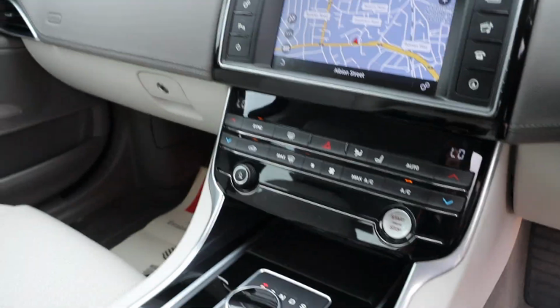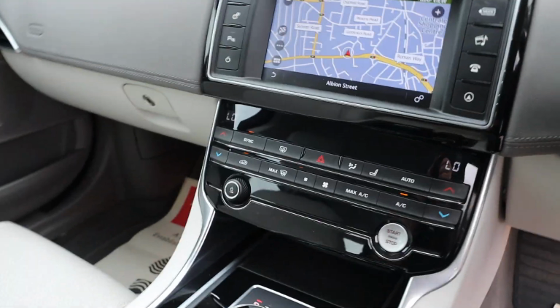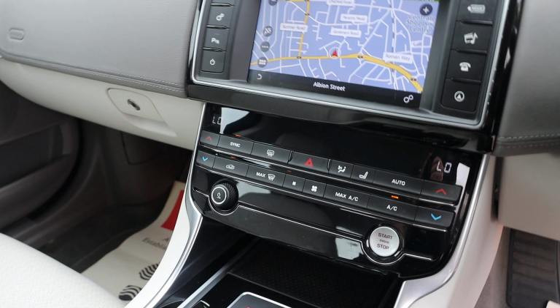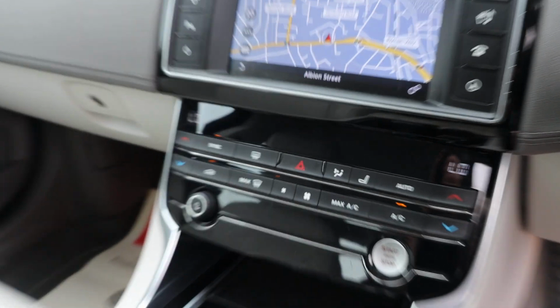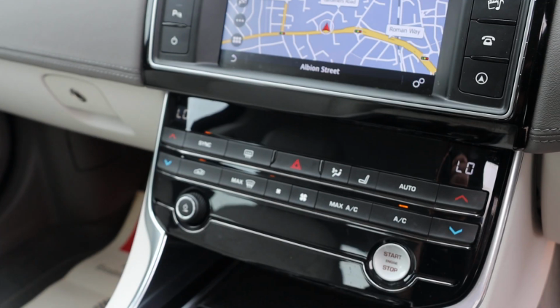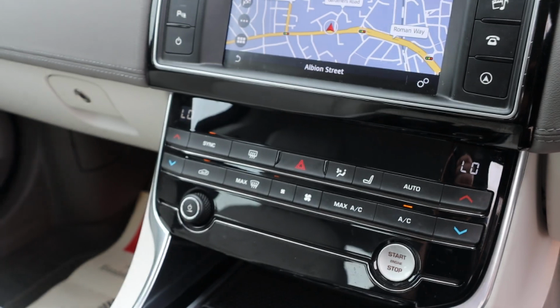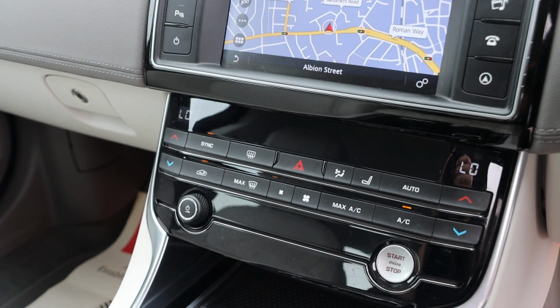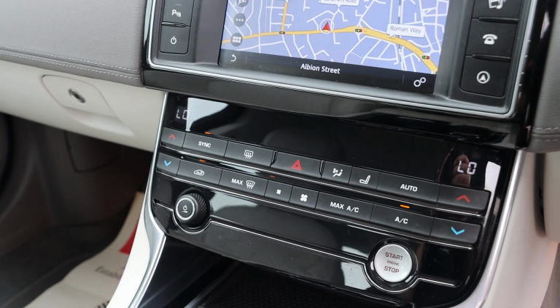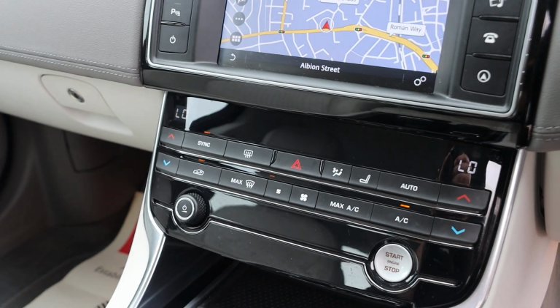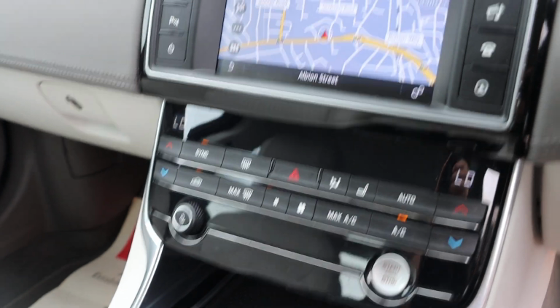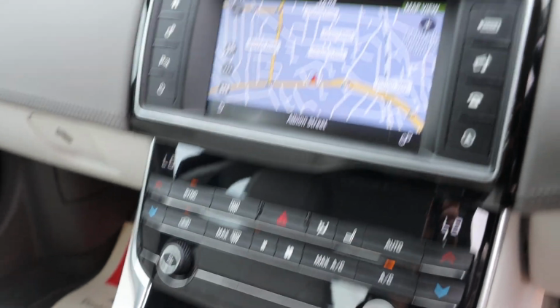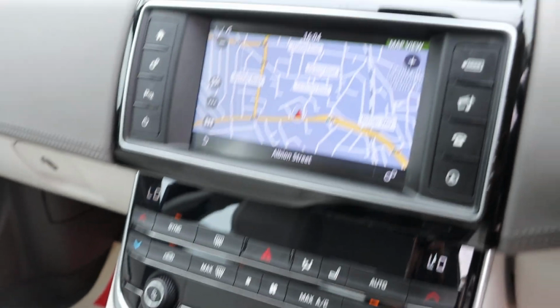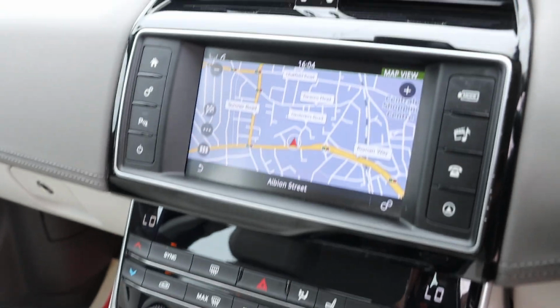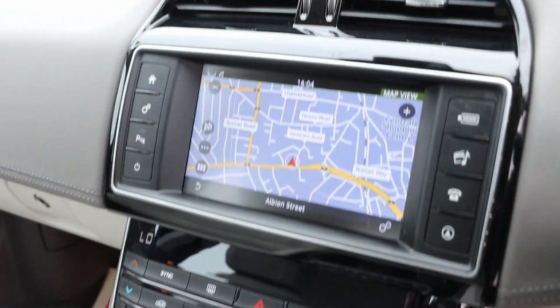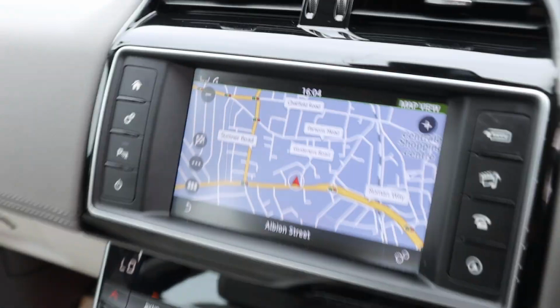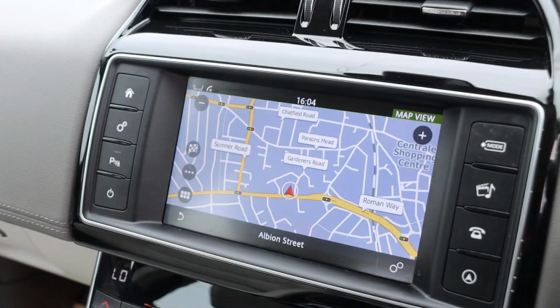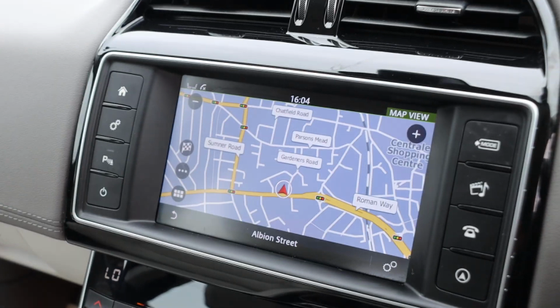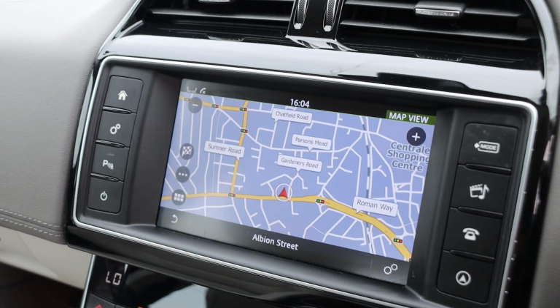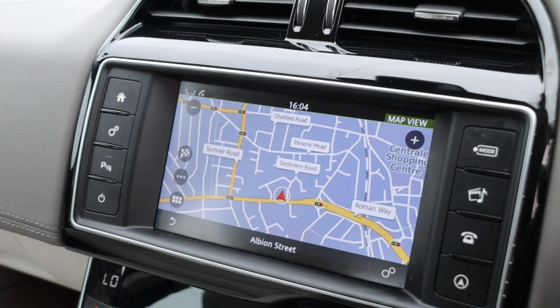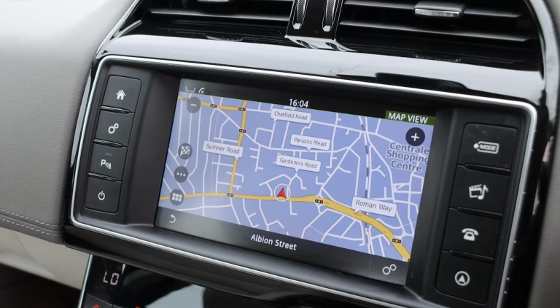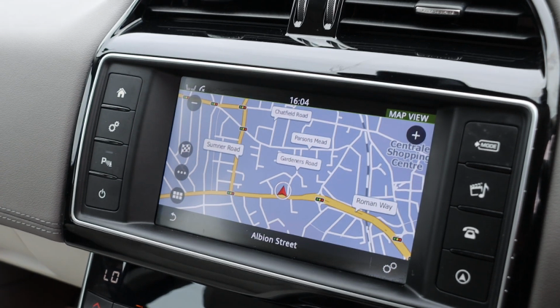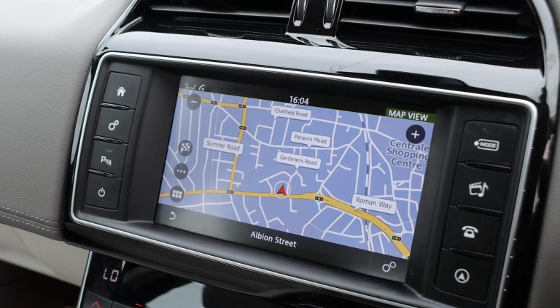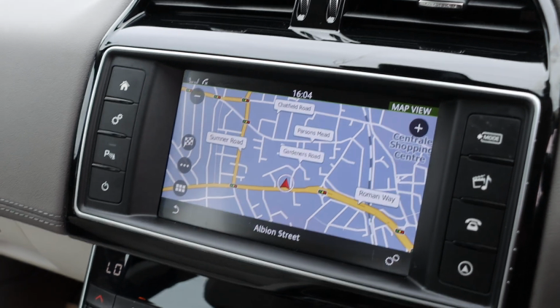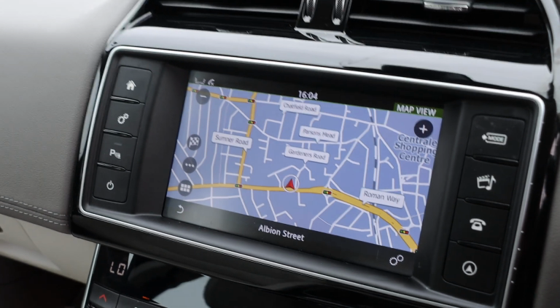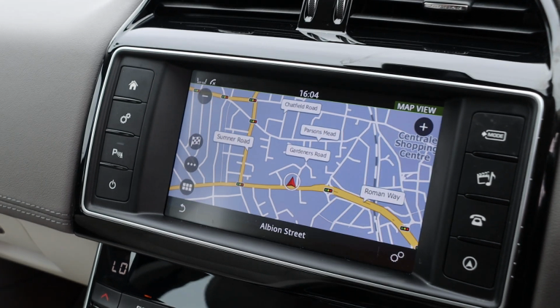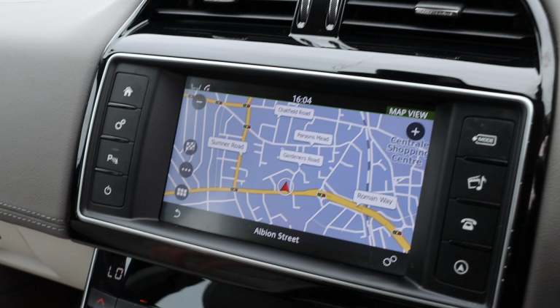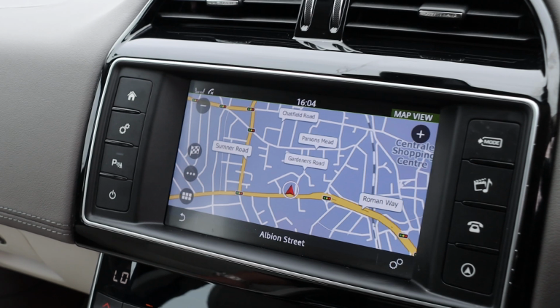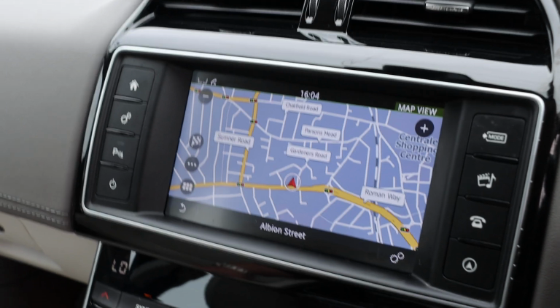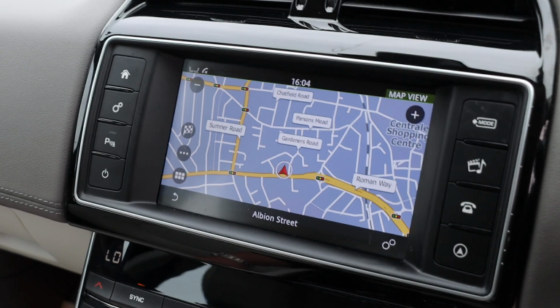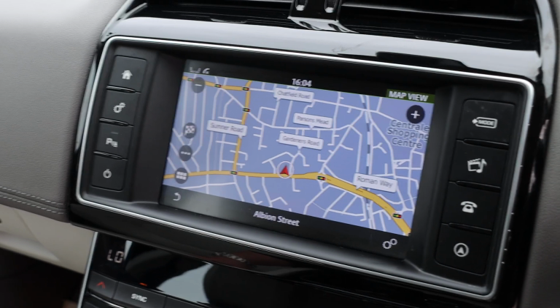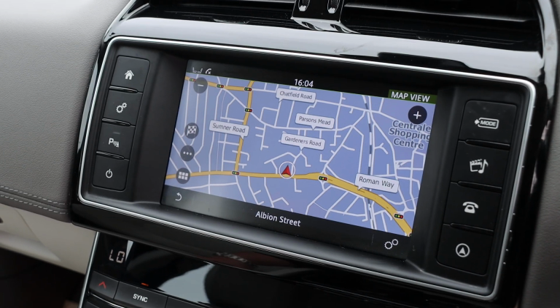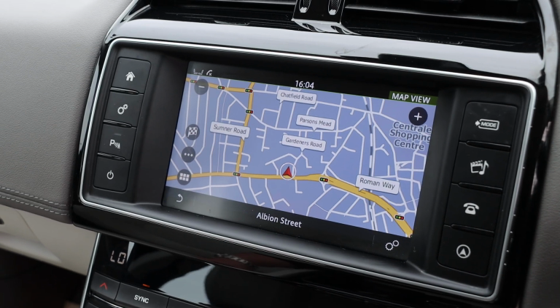It has cruise control, aircon, touchscreen, satellite navigation, and Bluetooth audio.